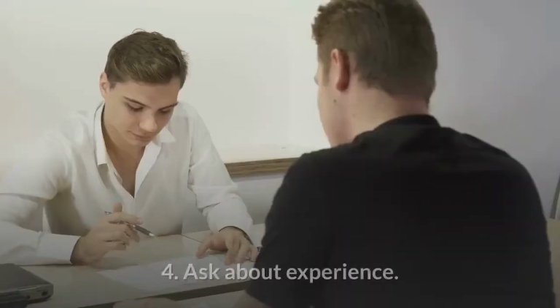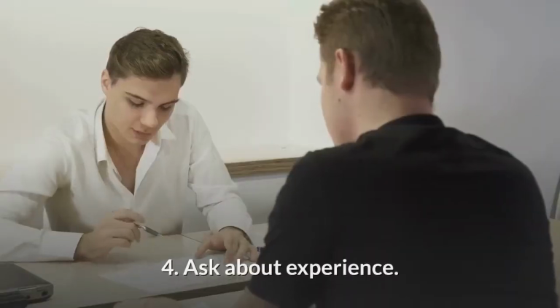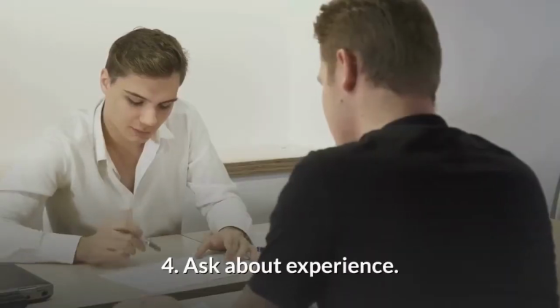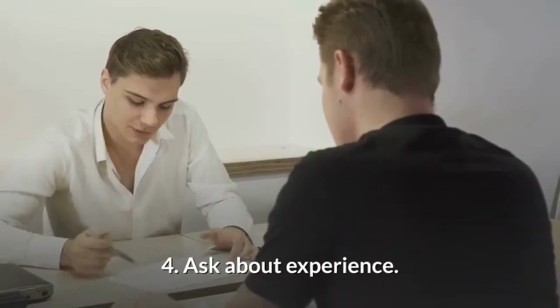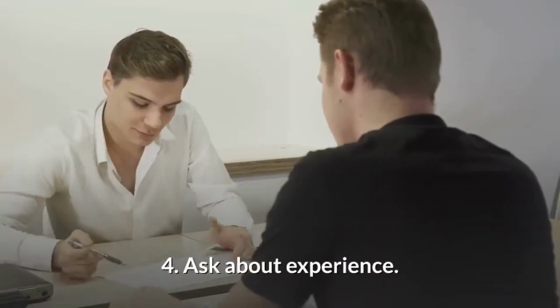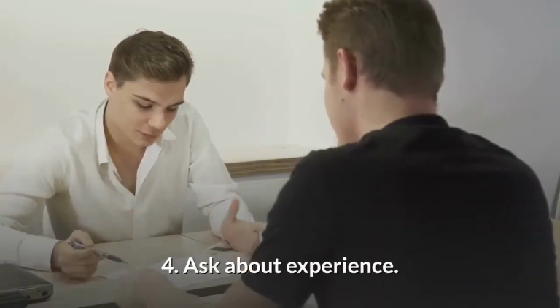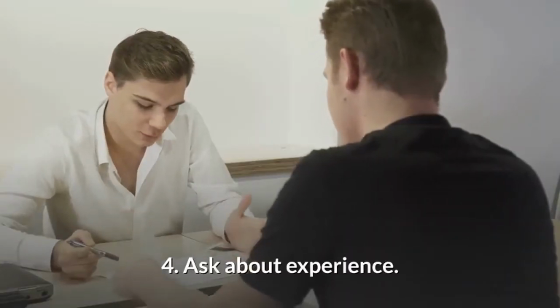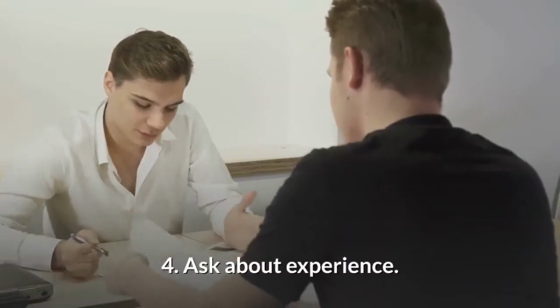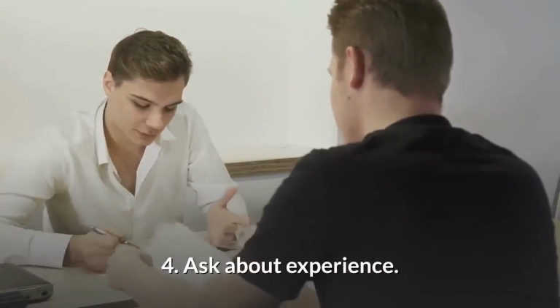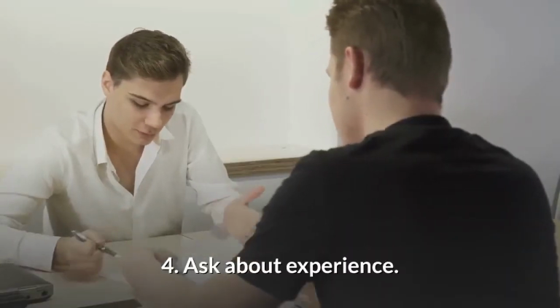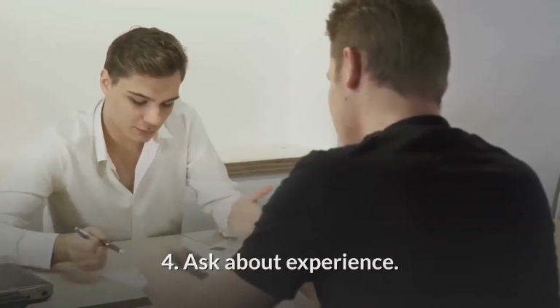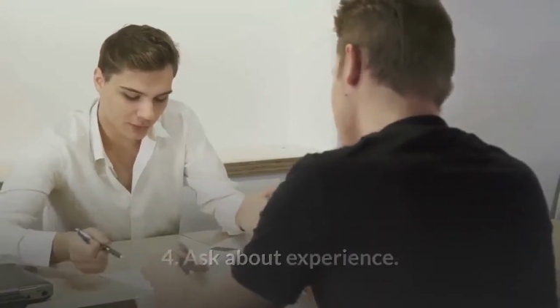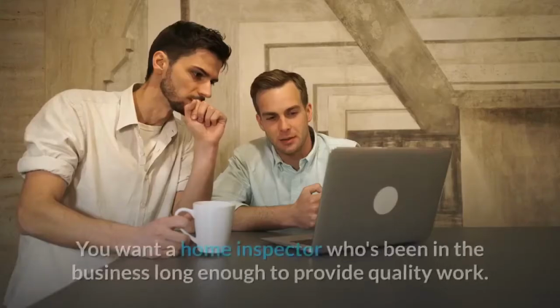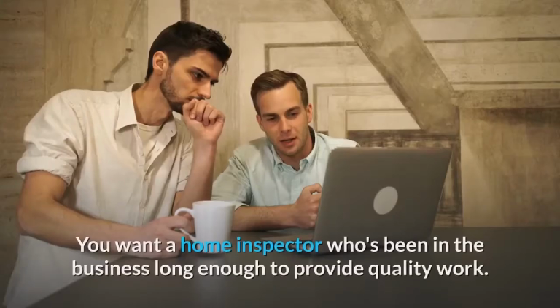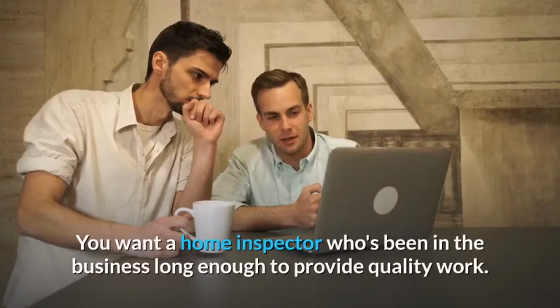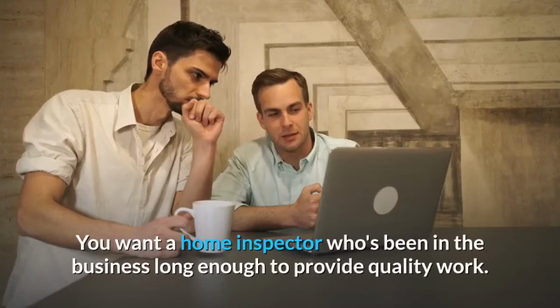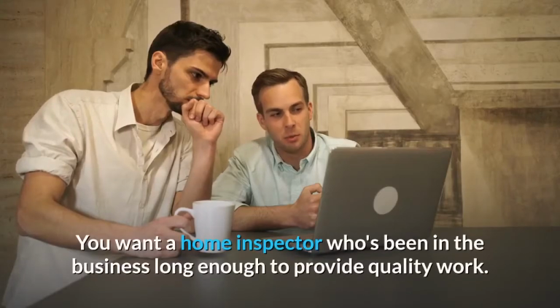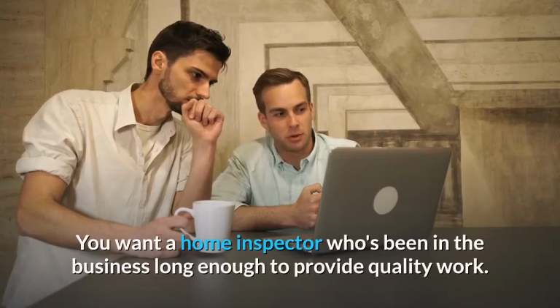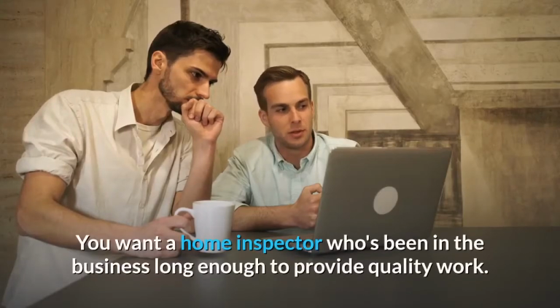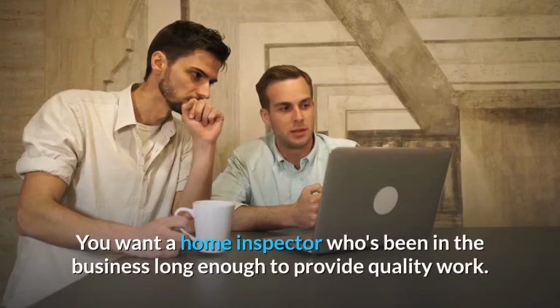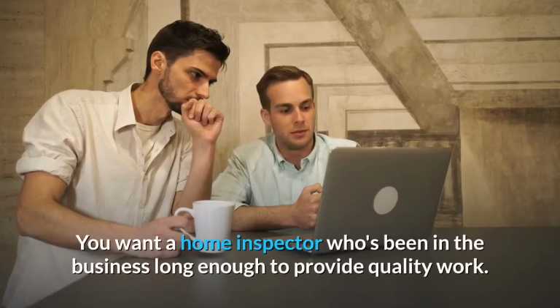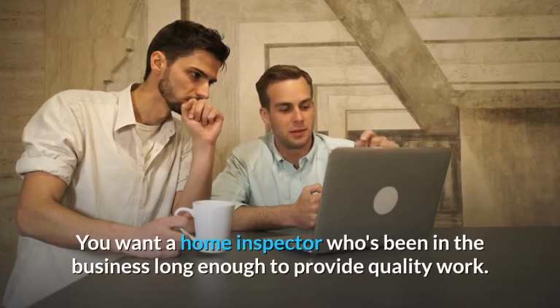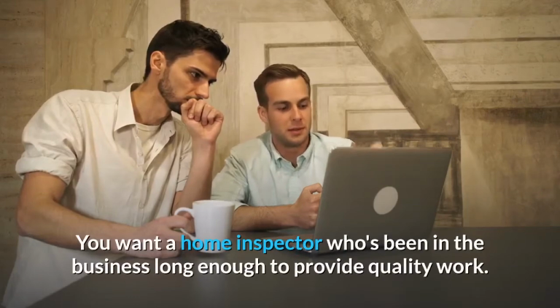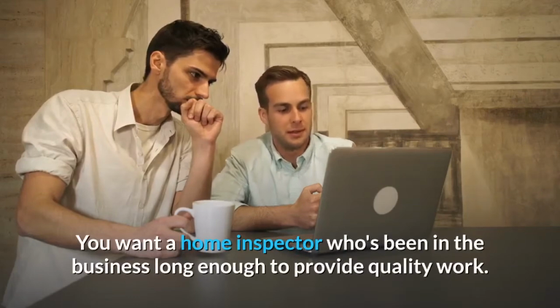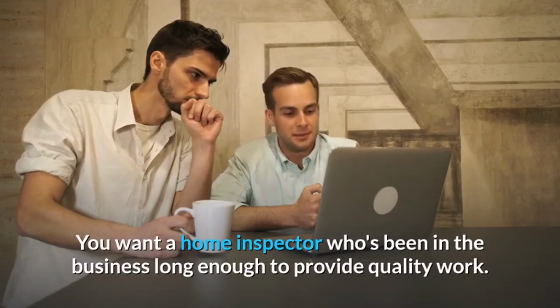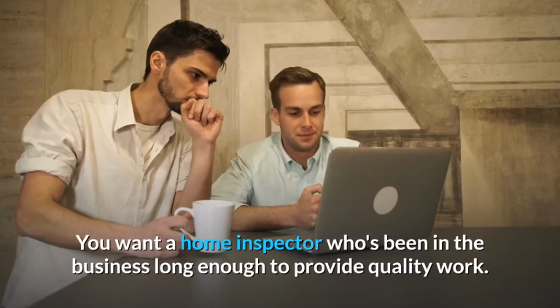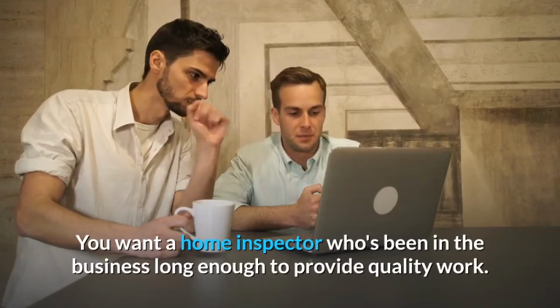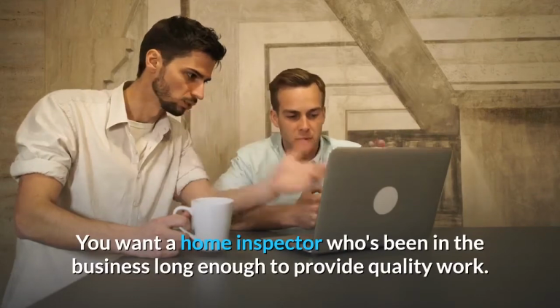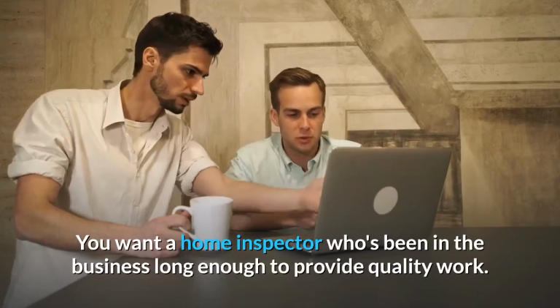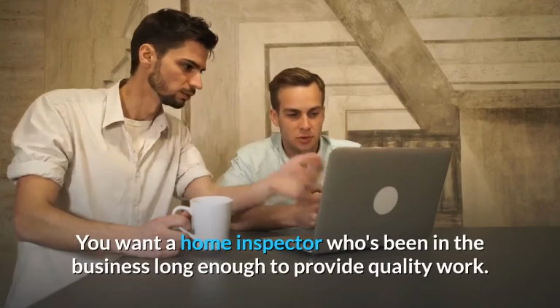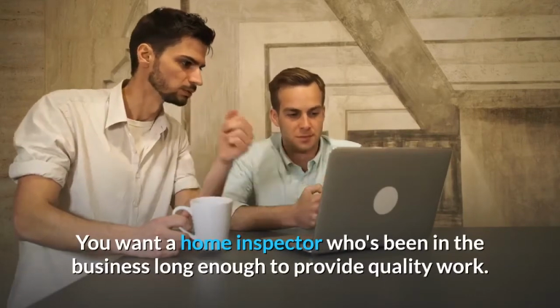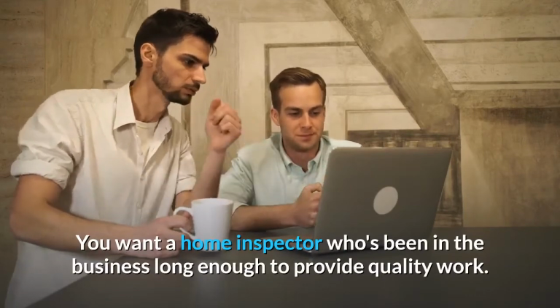Number 4: Ask about experience. You want a home inspector who's been in the business long enough to provide quality work.